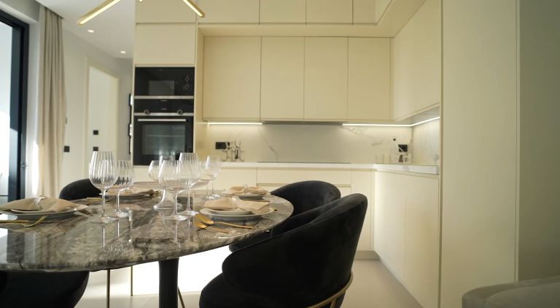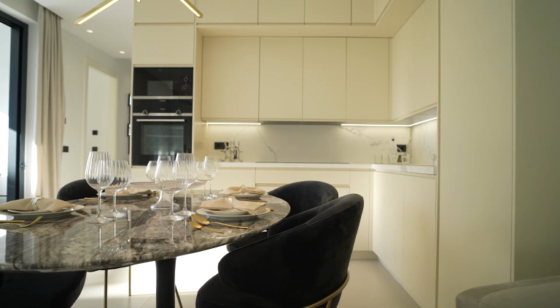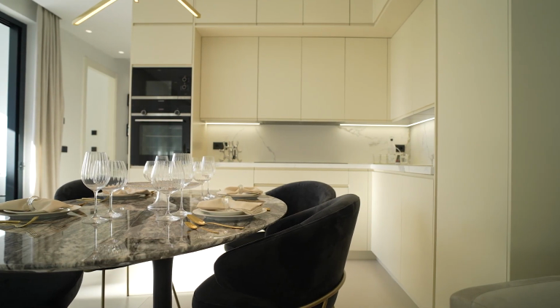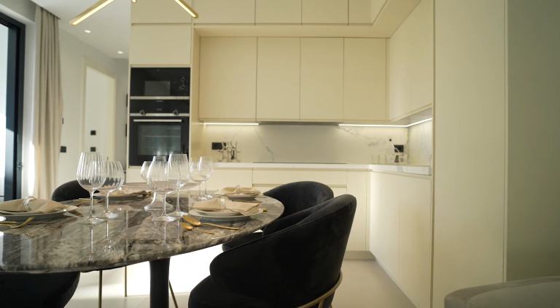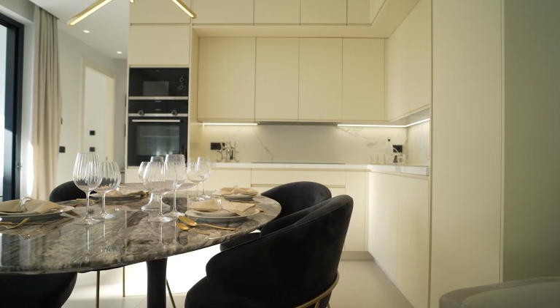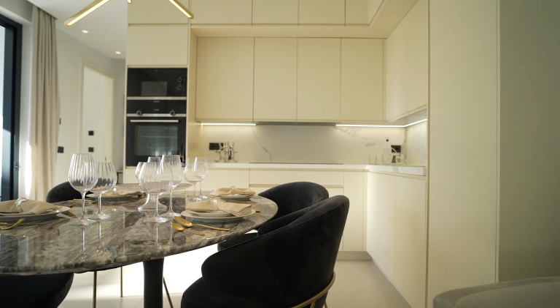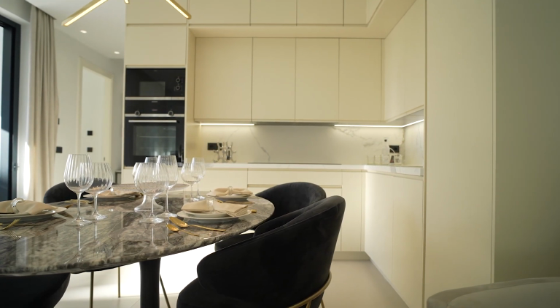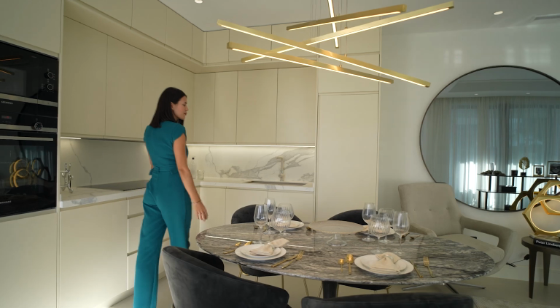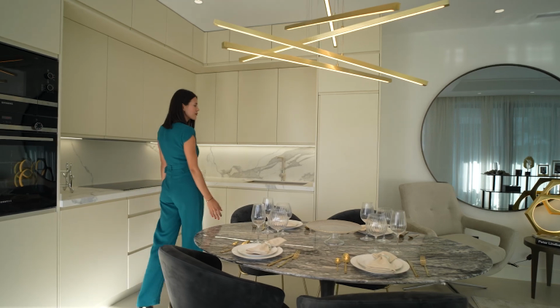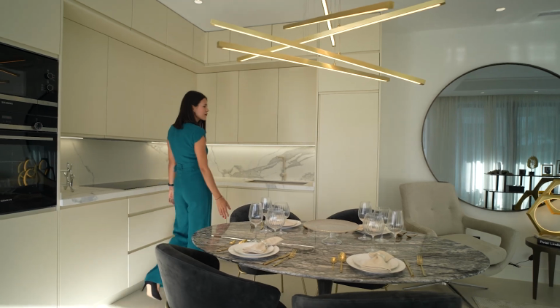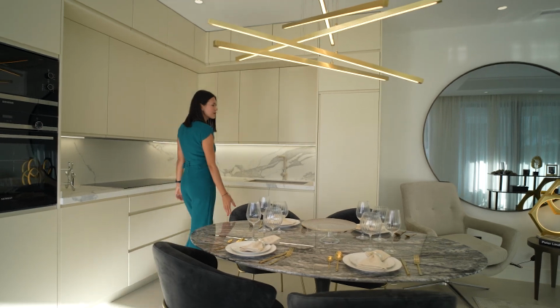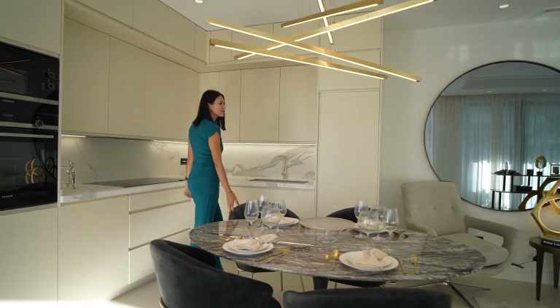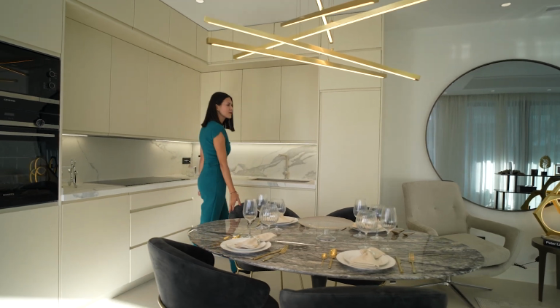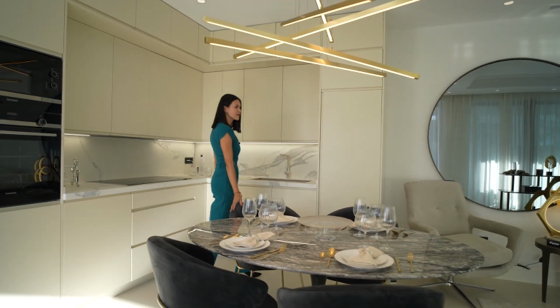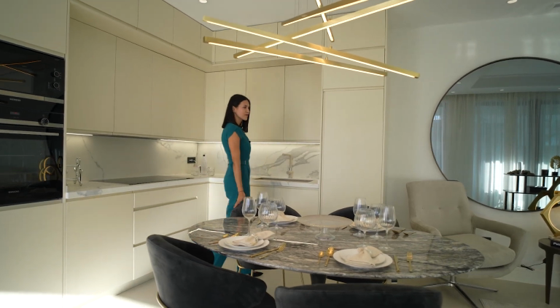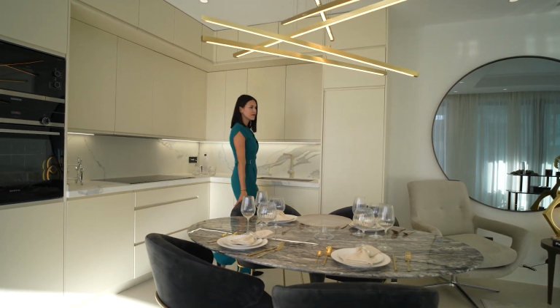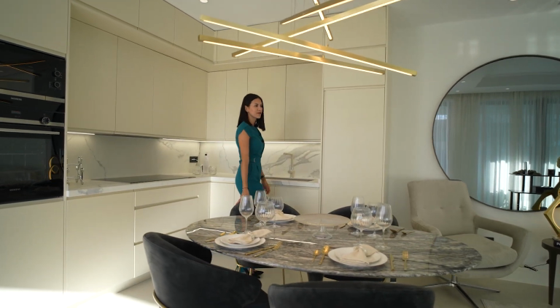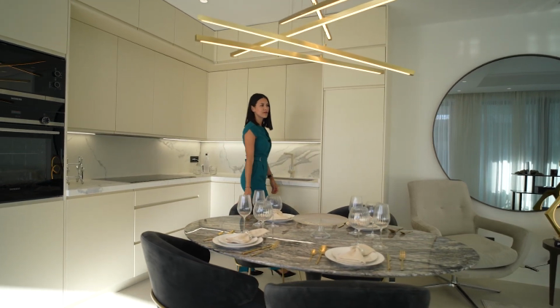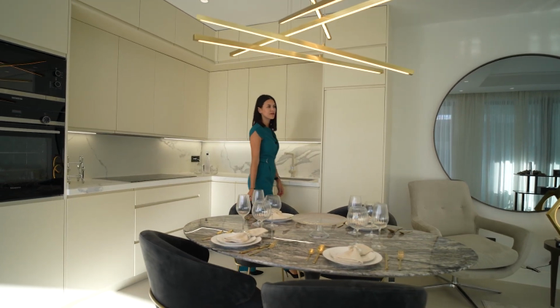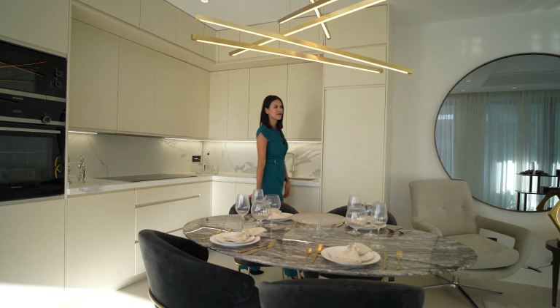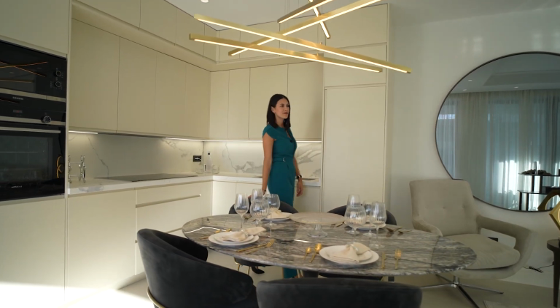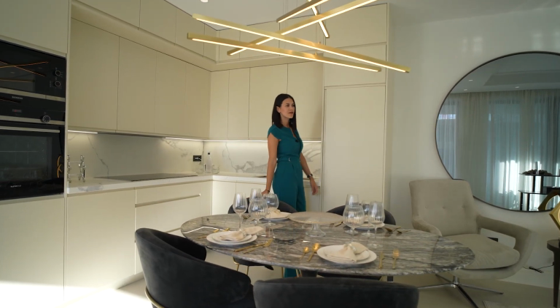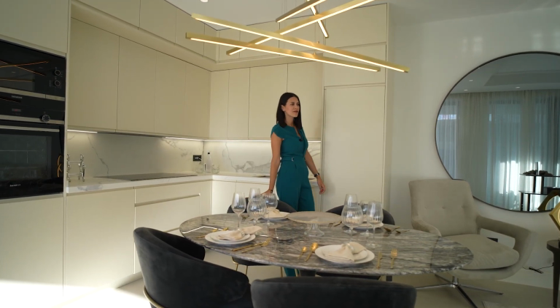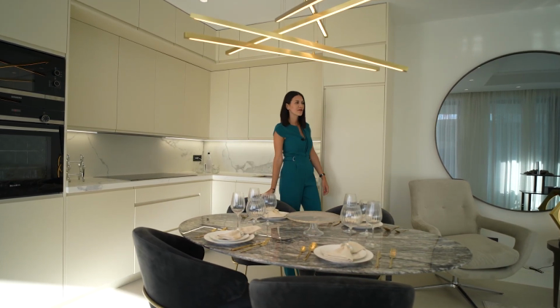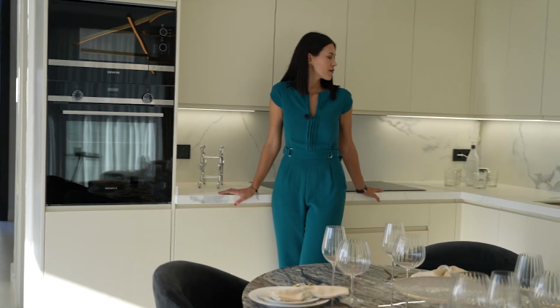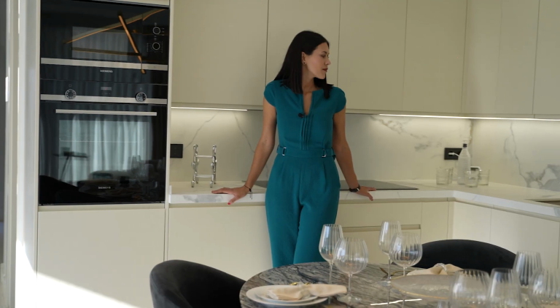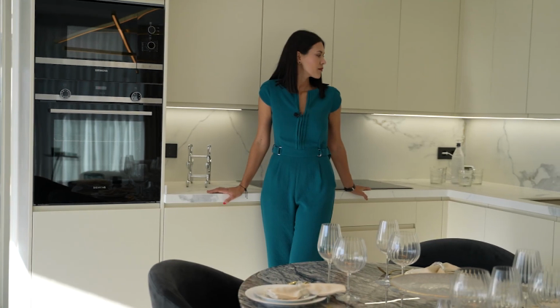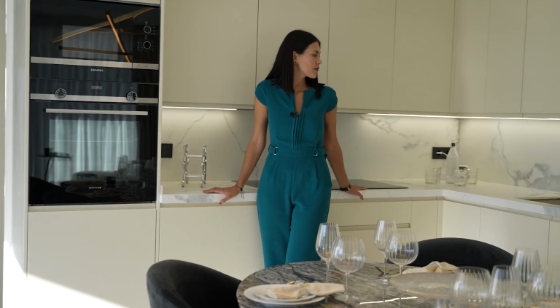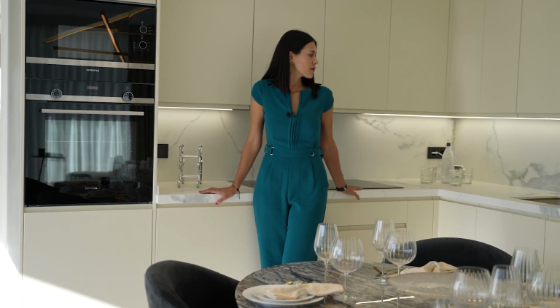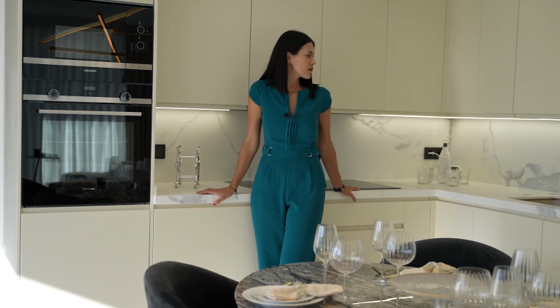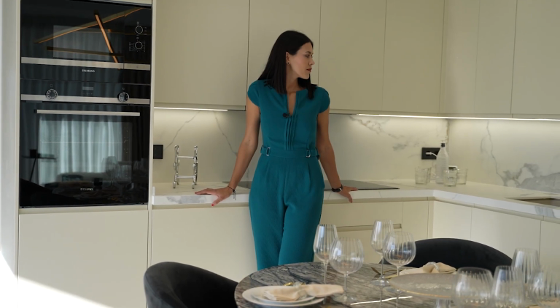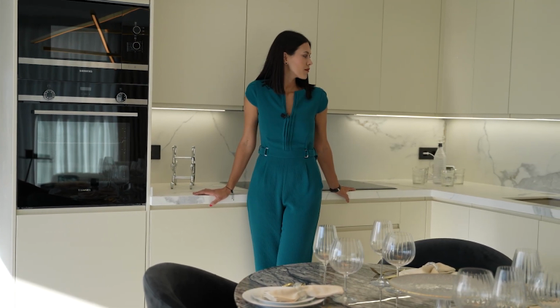Look at this modern kitchen with Siemens appliances. The cooking lovers will be very happy to use these features.